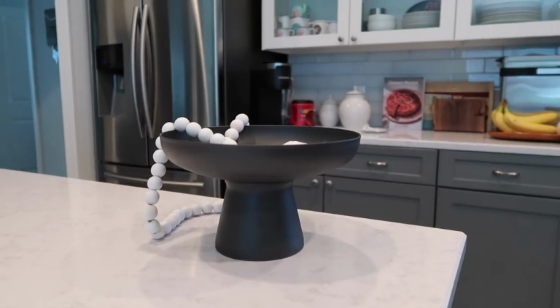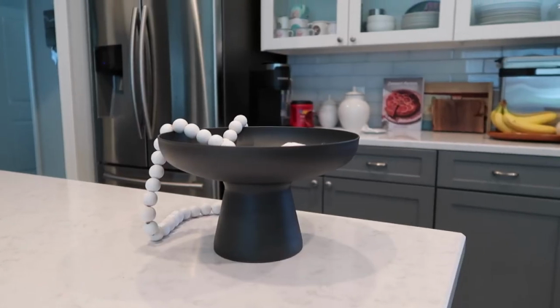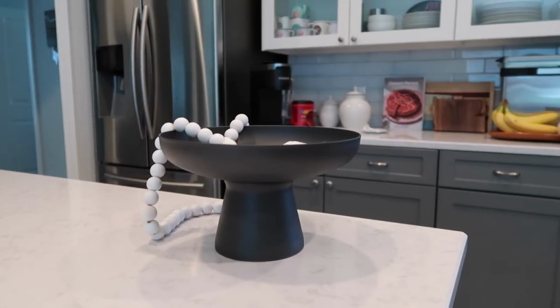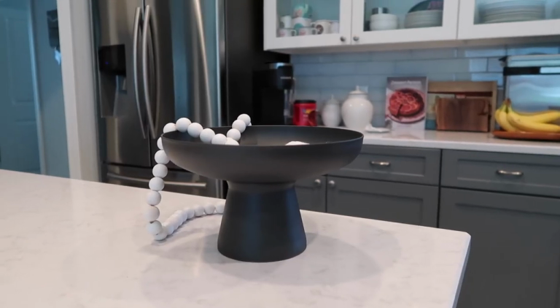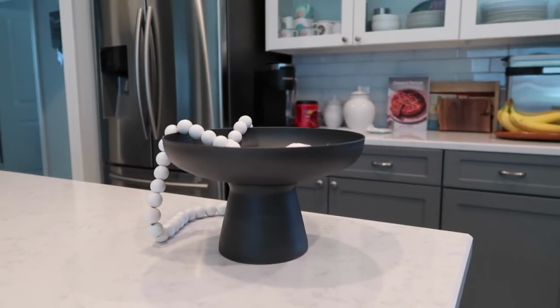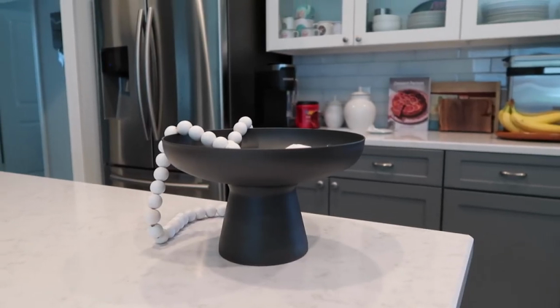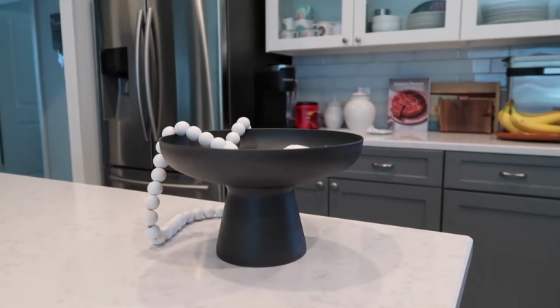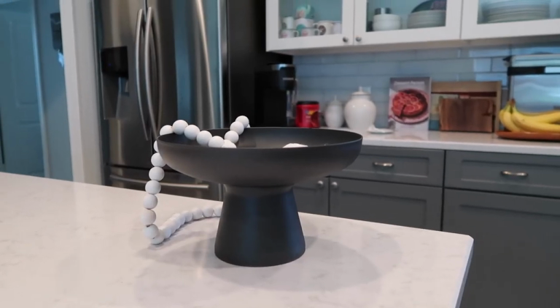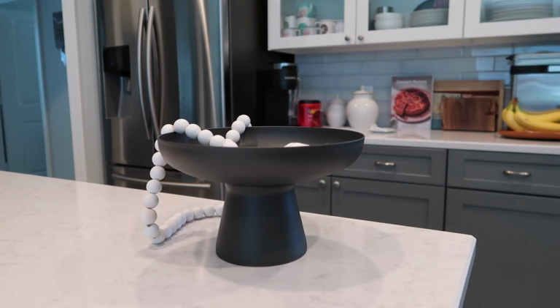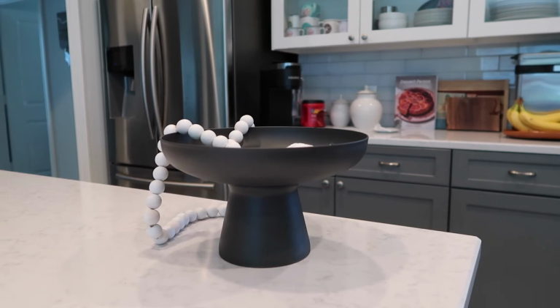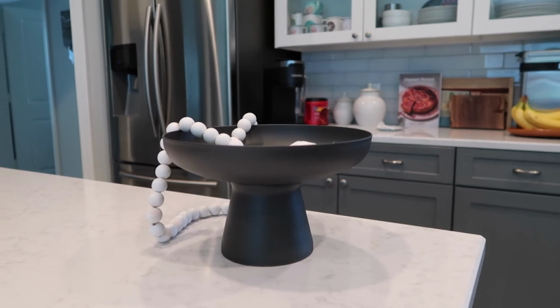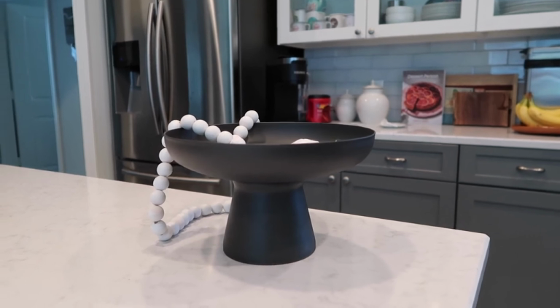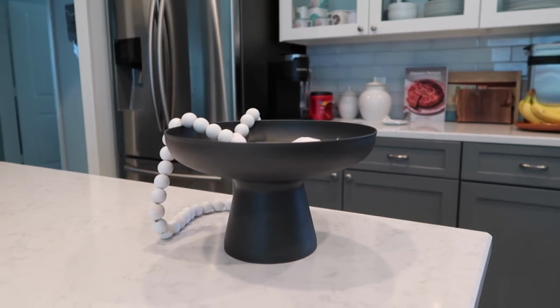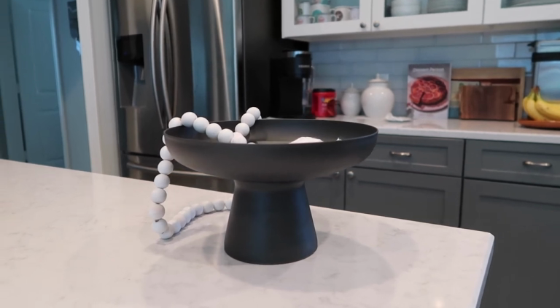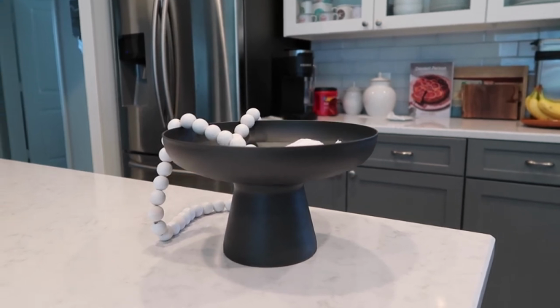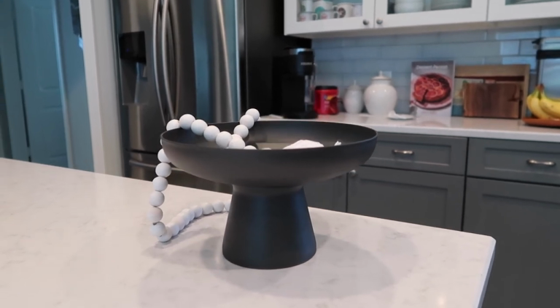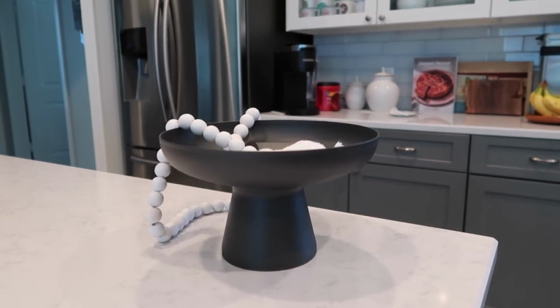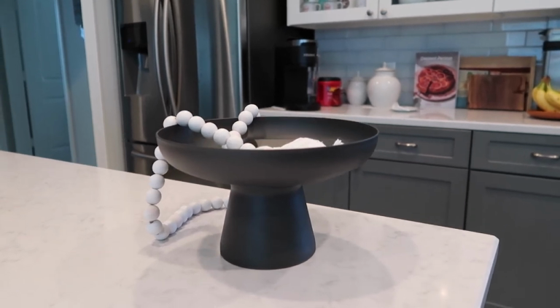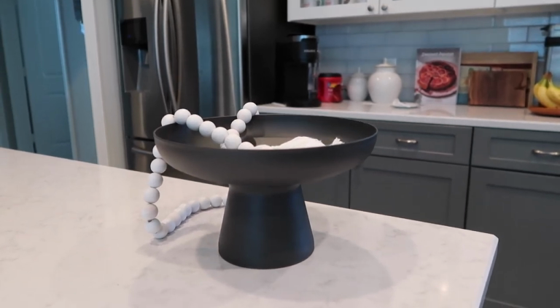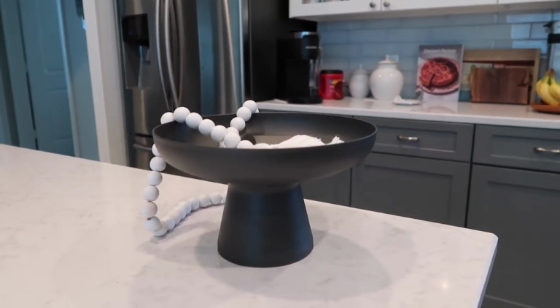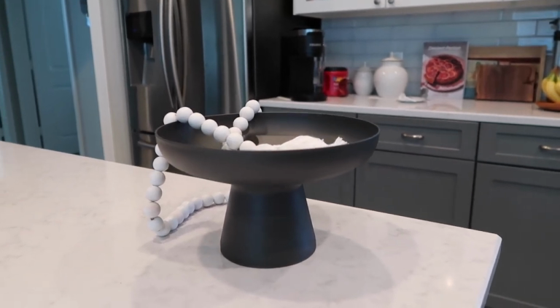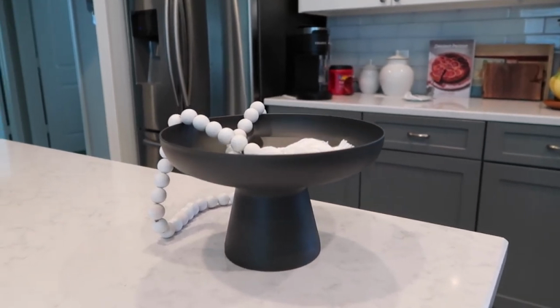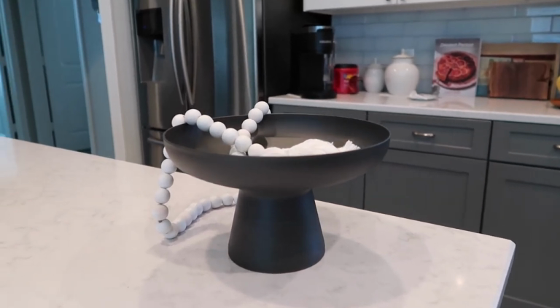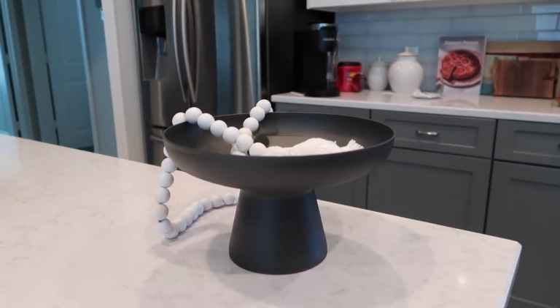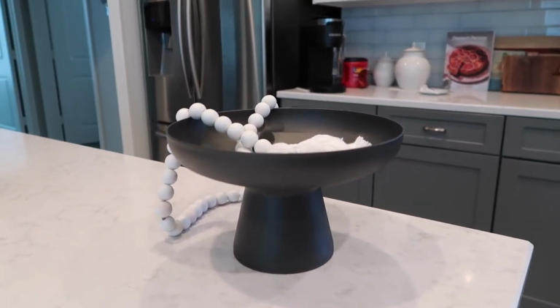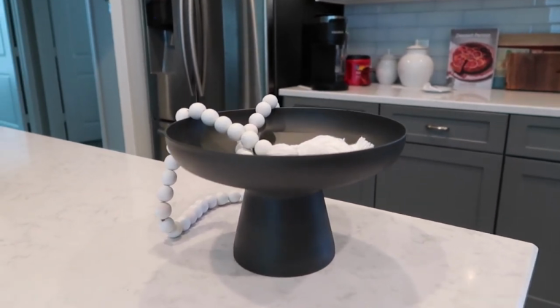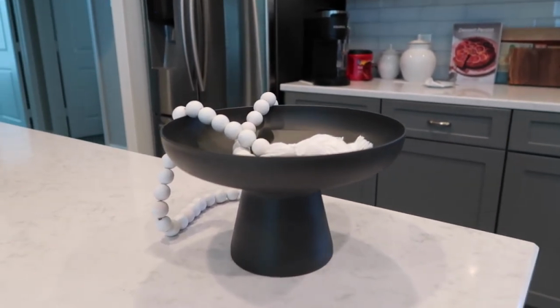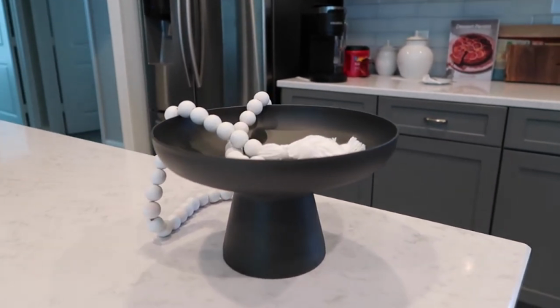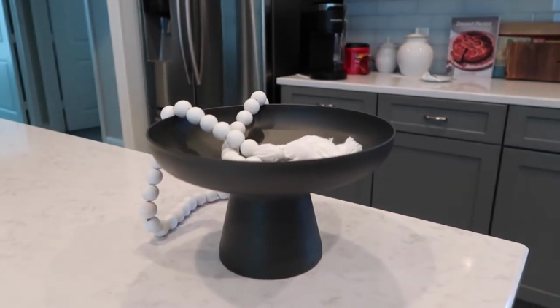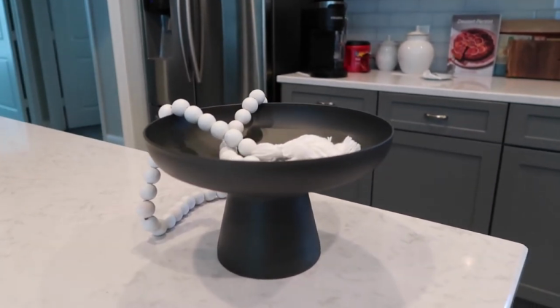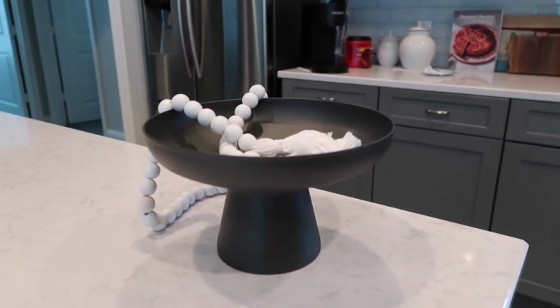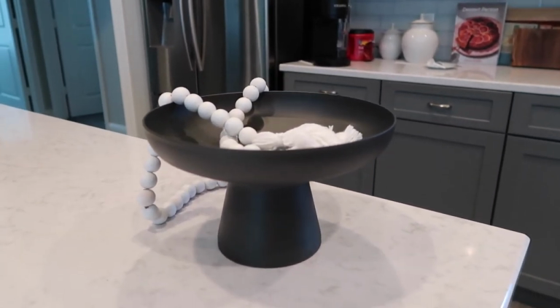Here's how it turned out and I absolutely love it. I think it turned out so well and it was so inexpensive.